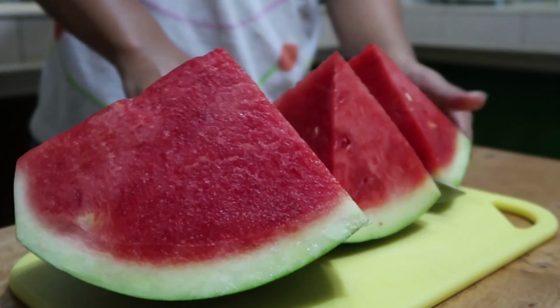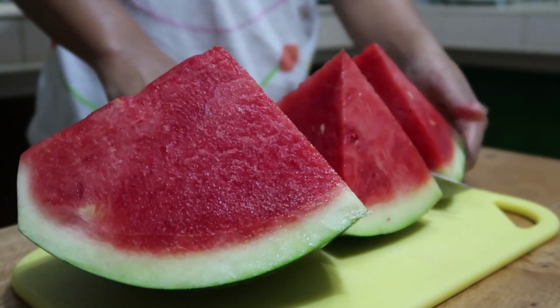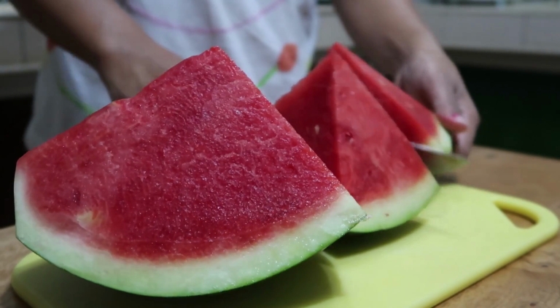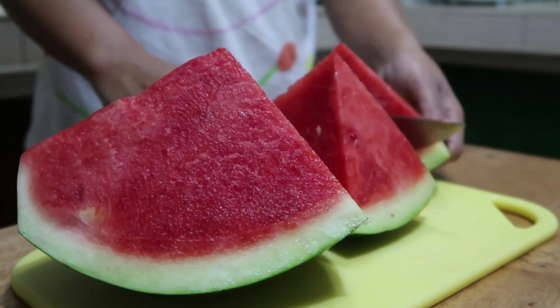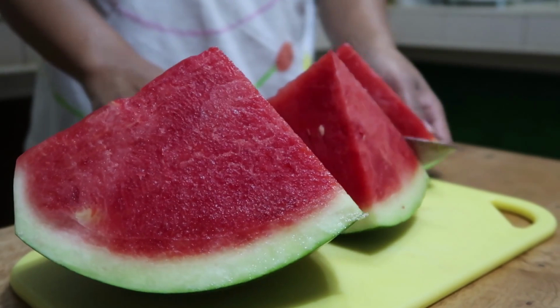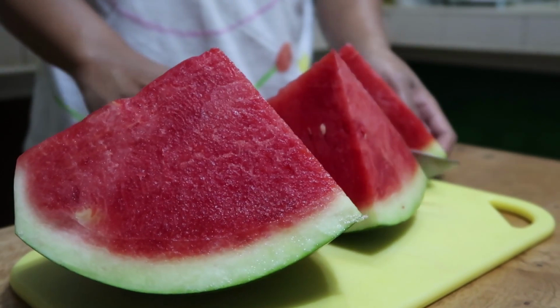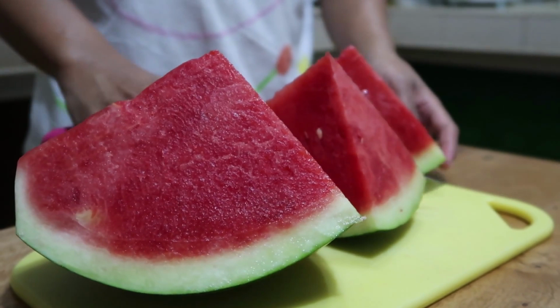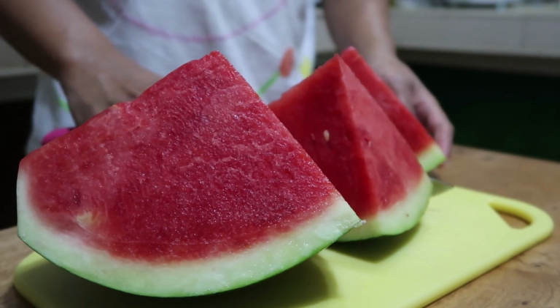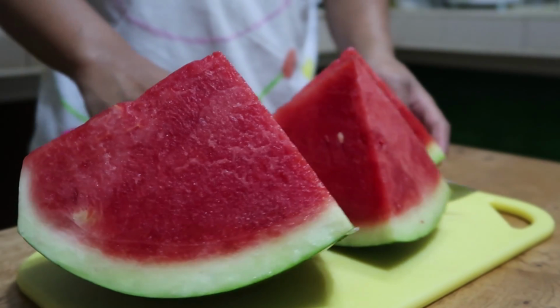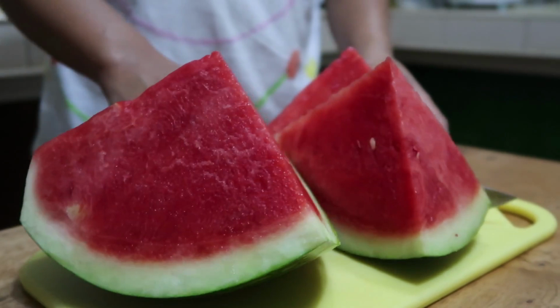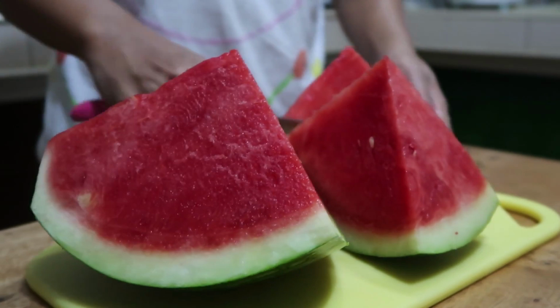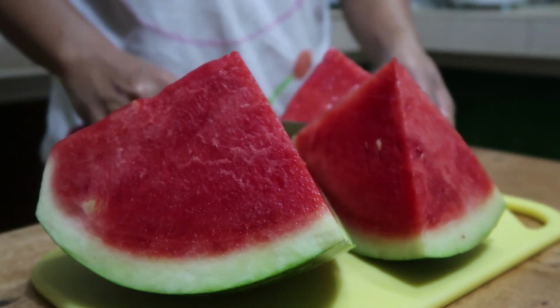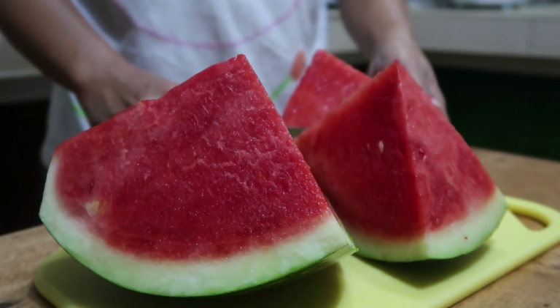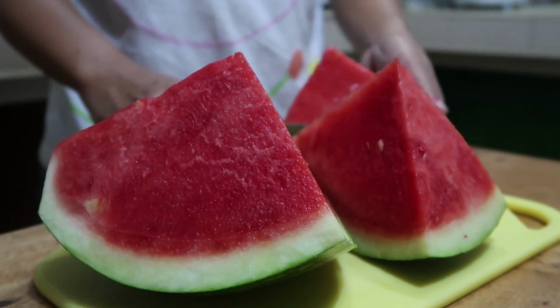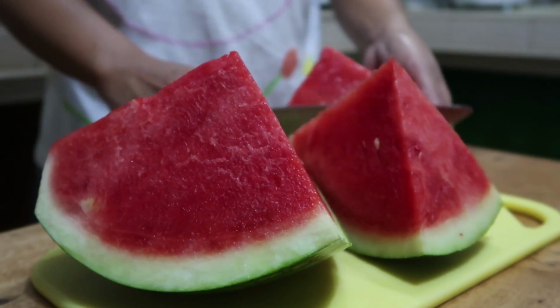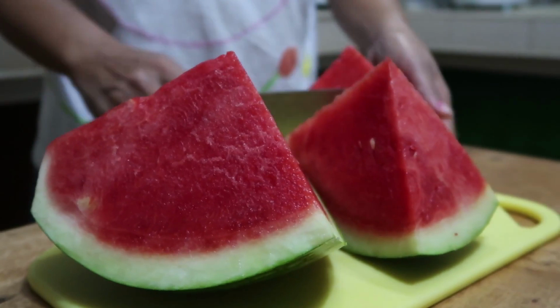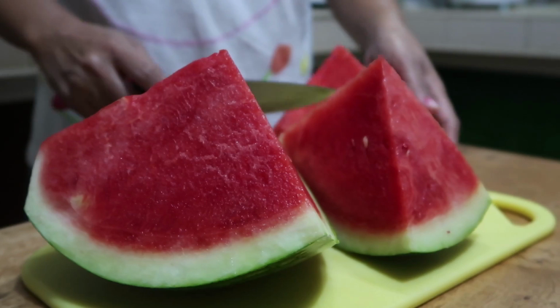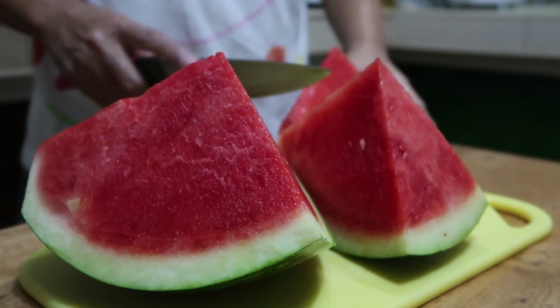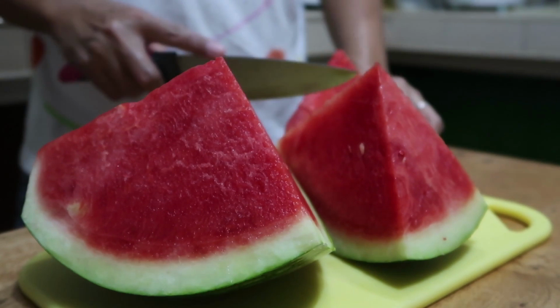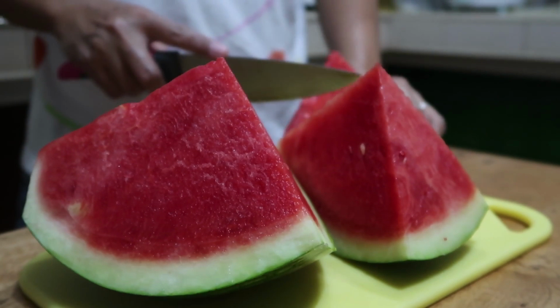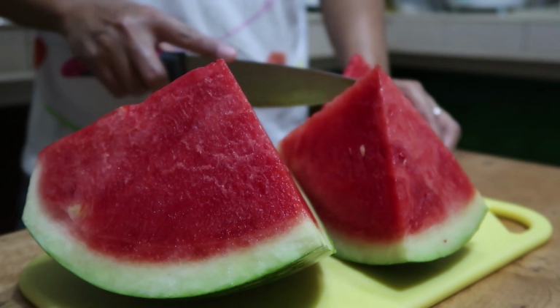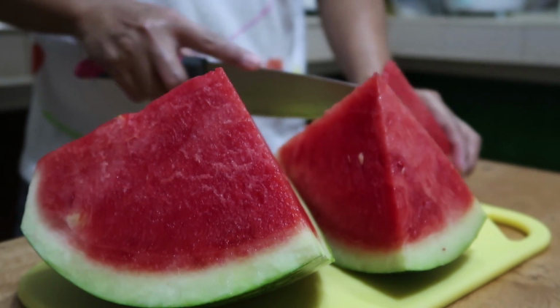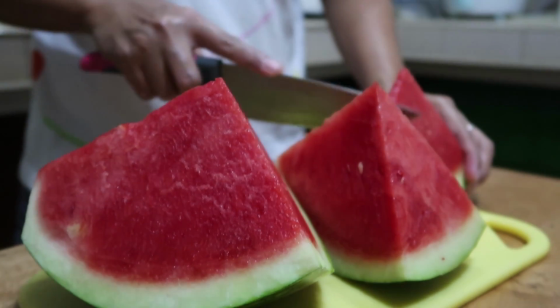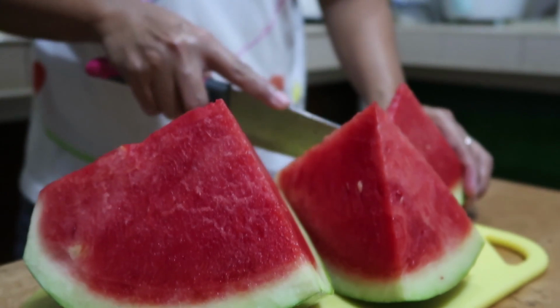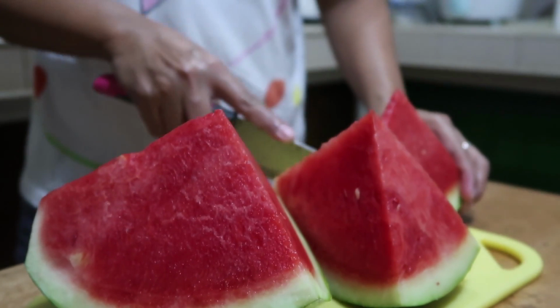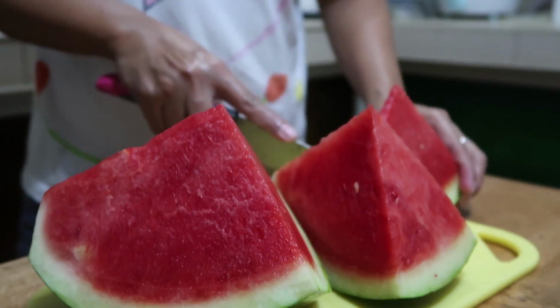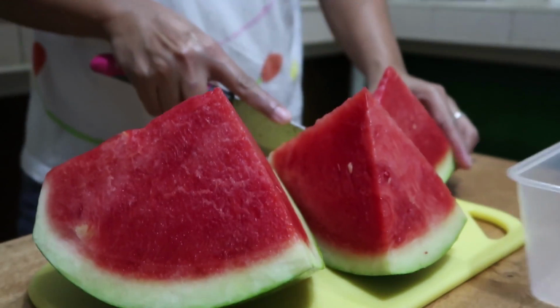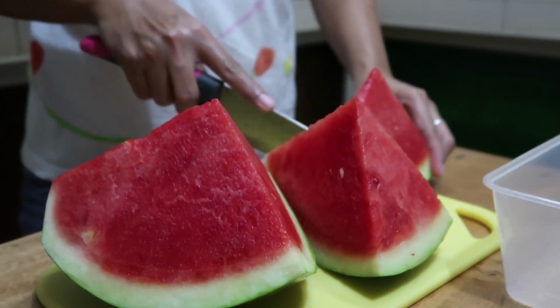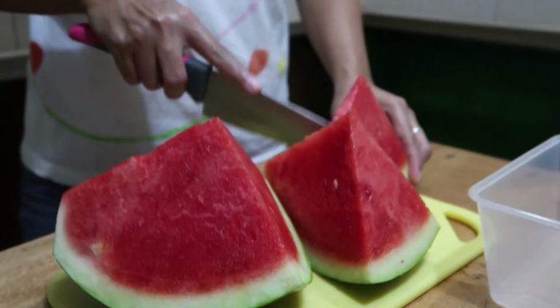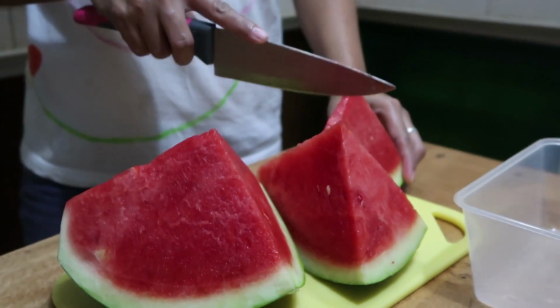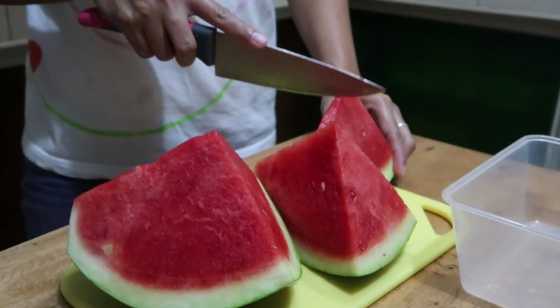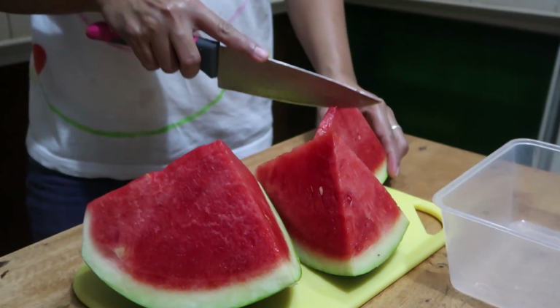For my snack, I like to eat fruits. I need them cut and ready in a Tupperware or I won't eat them.